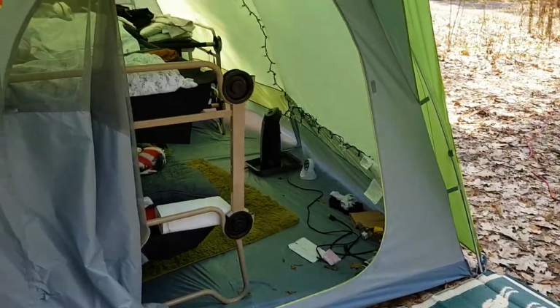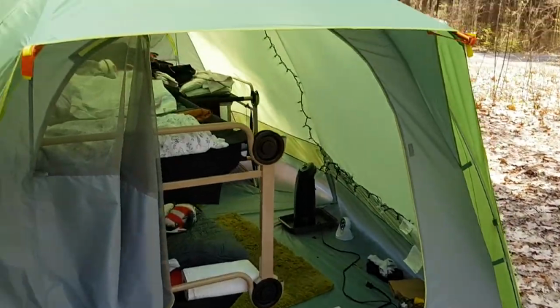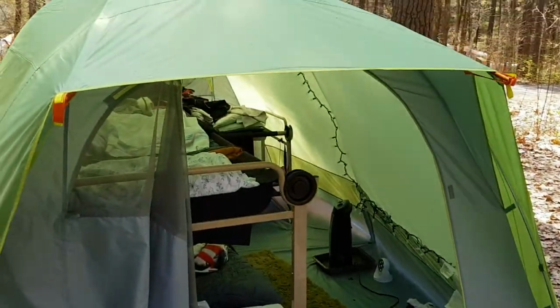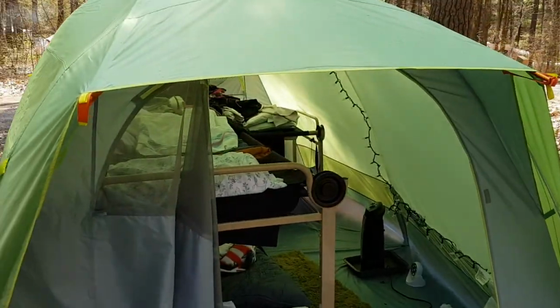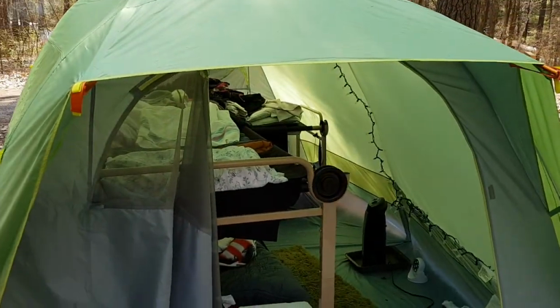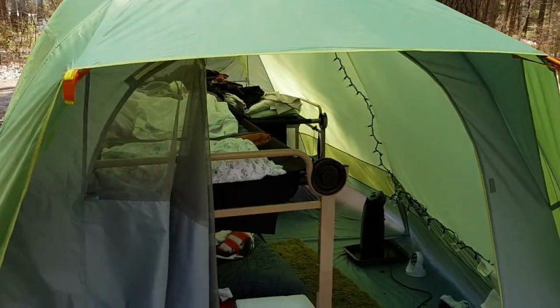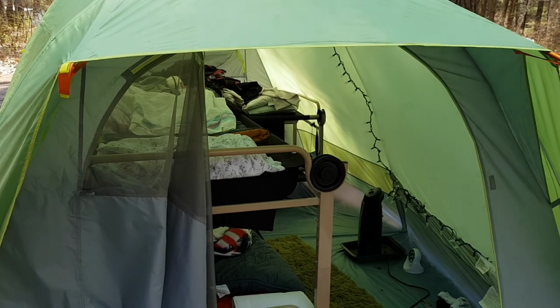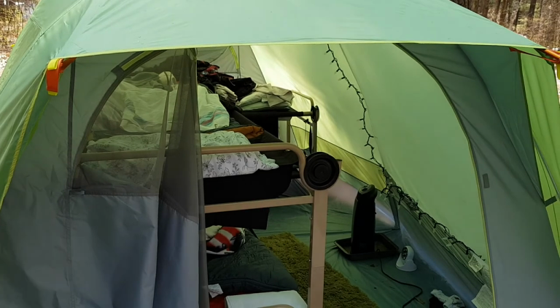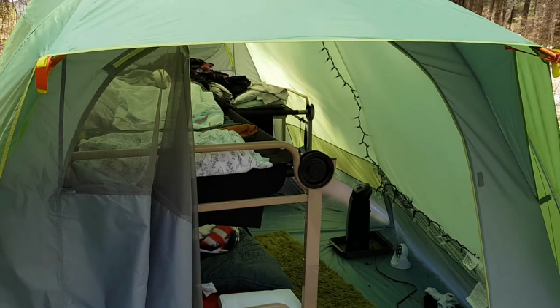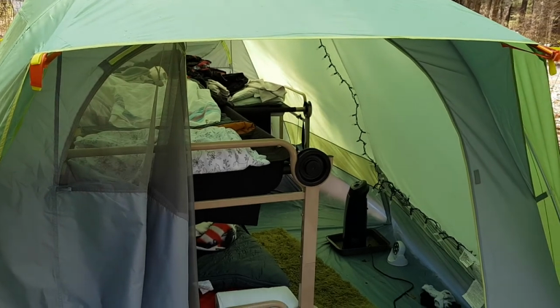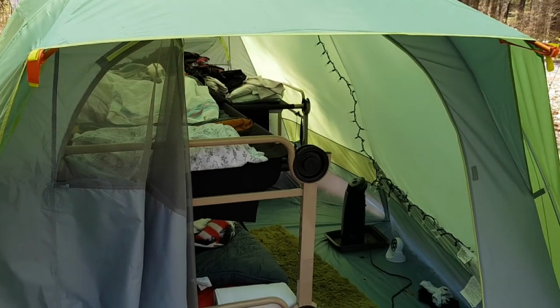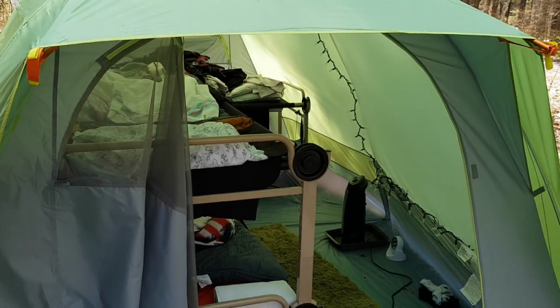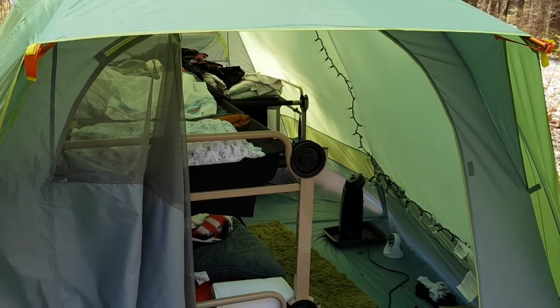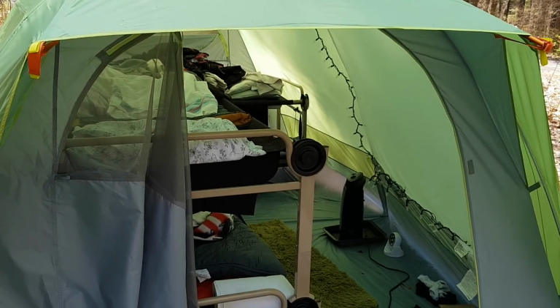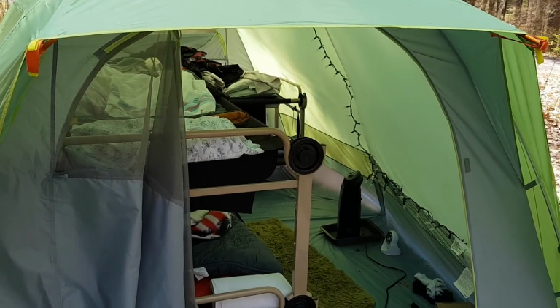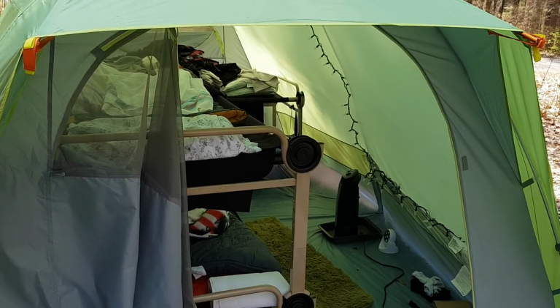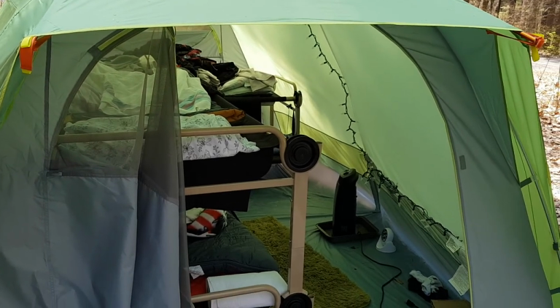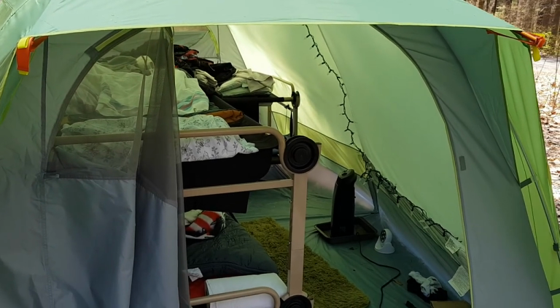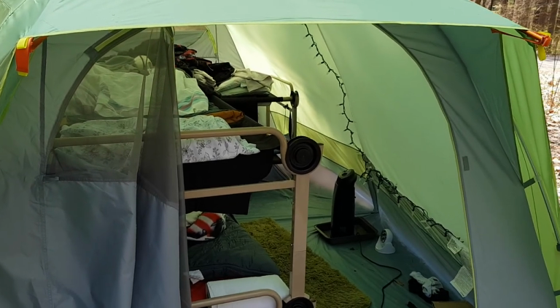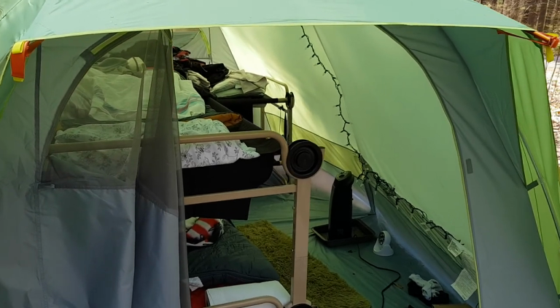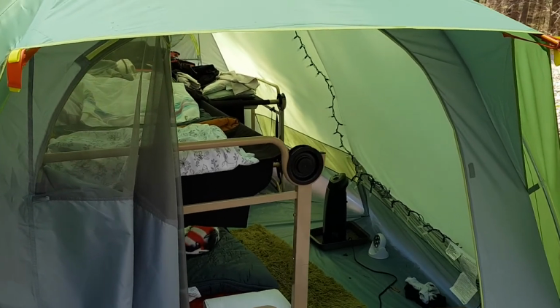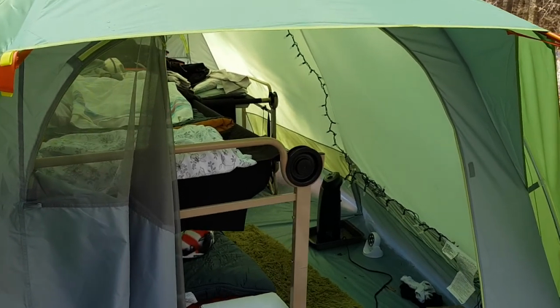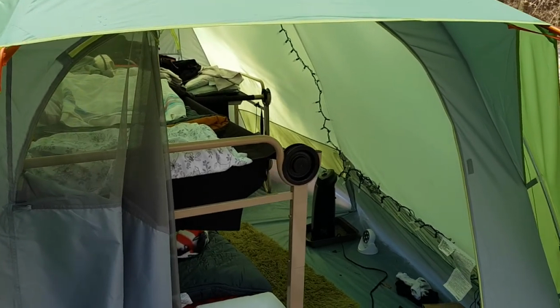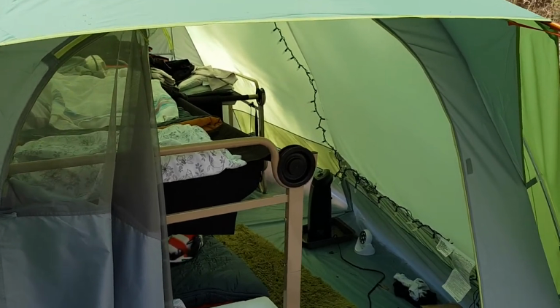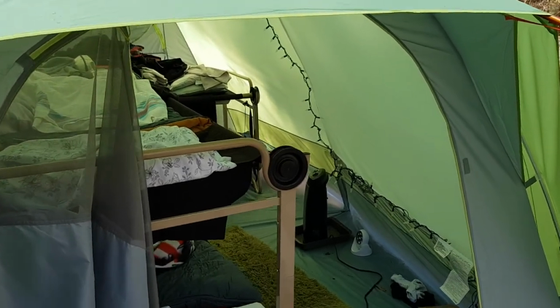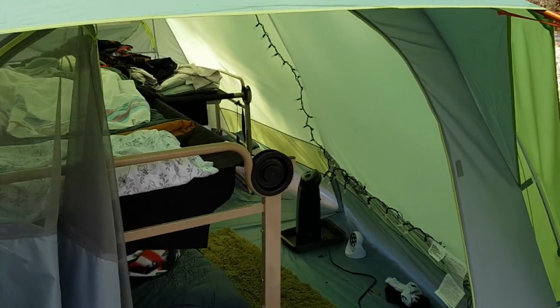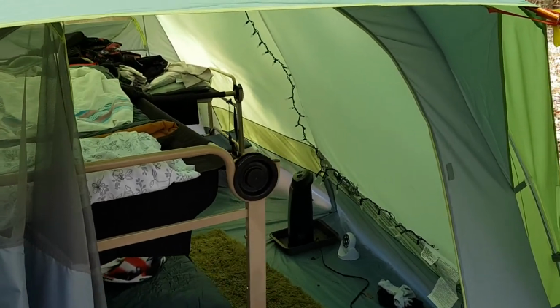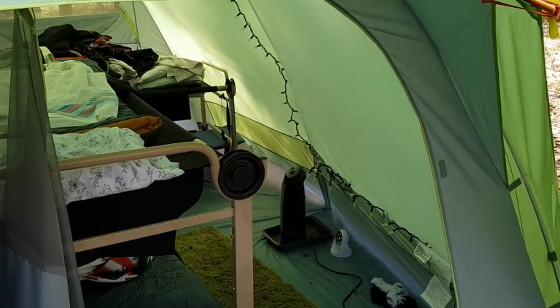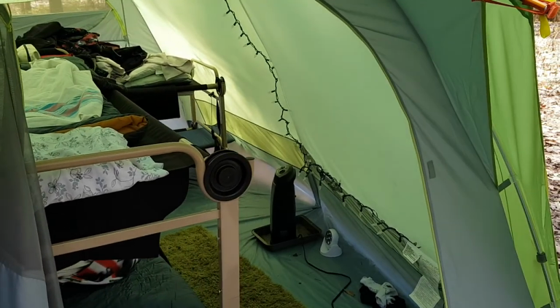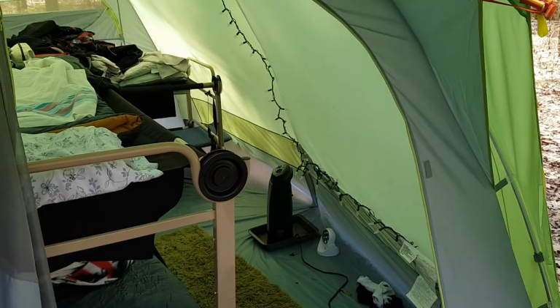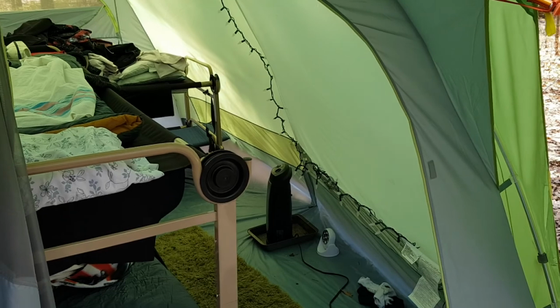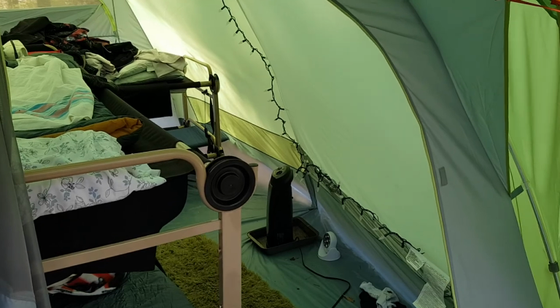This is our tent. It's a Mountain Equipment Co-op Cabin 6. It sleeps six people.